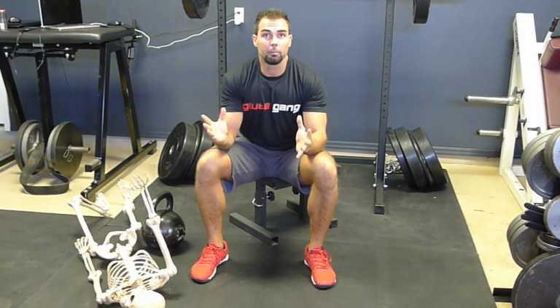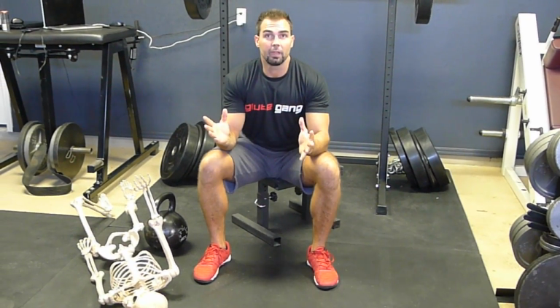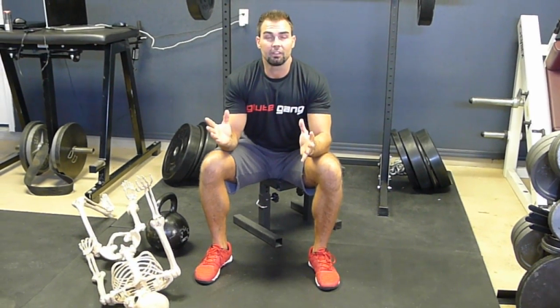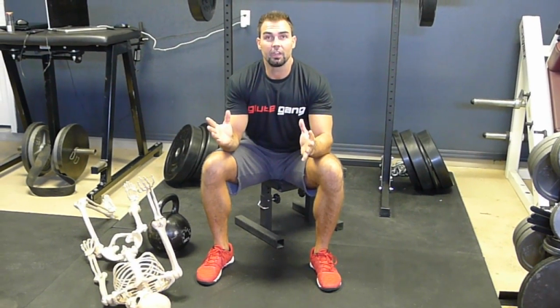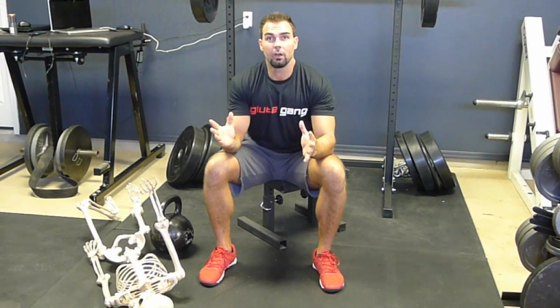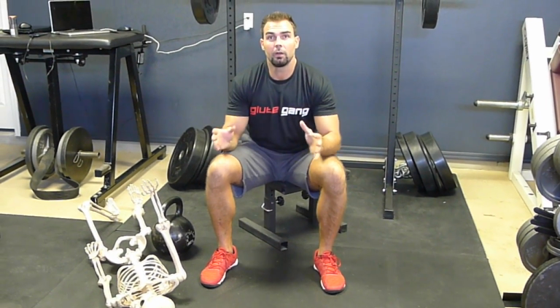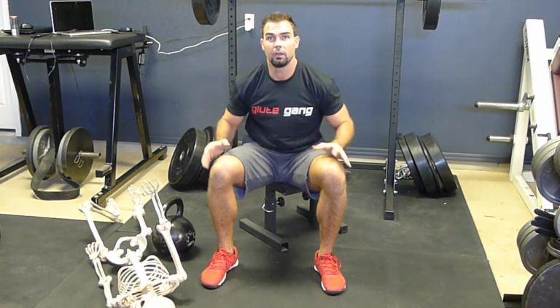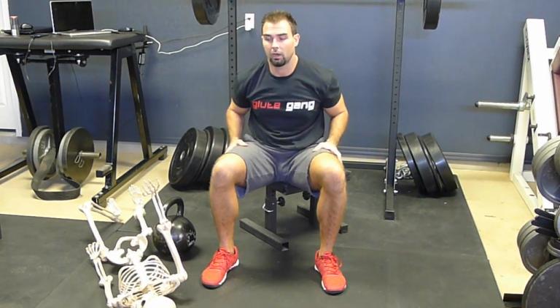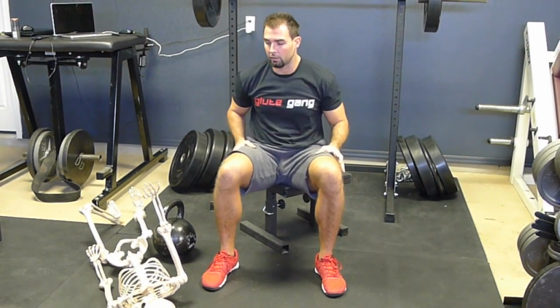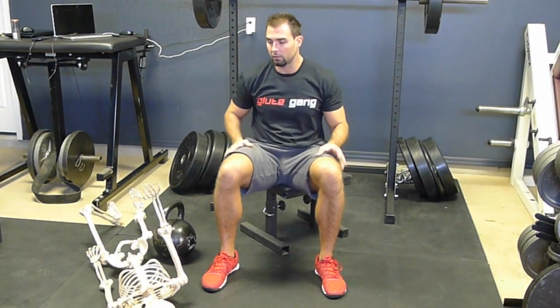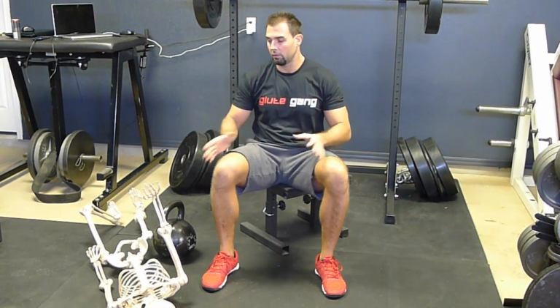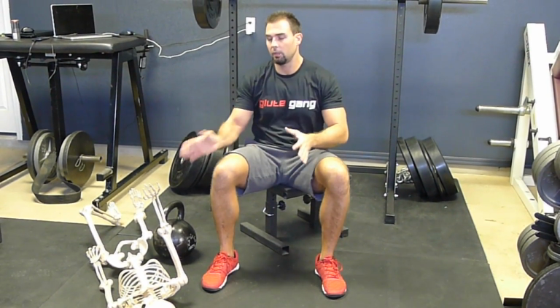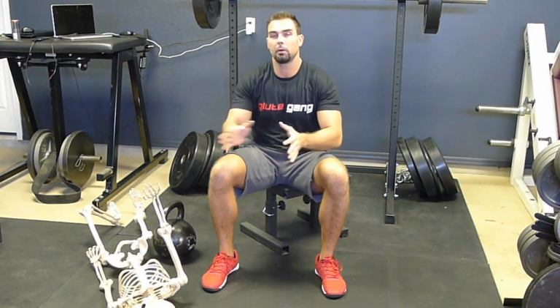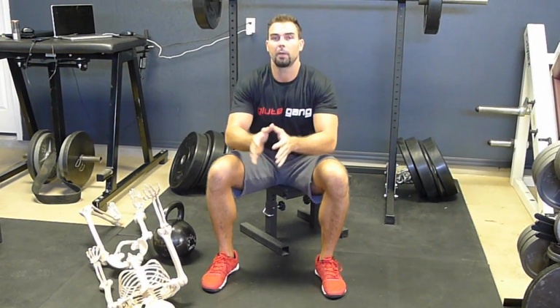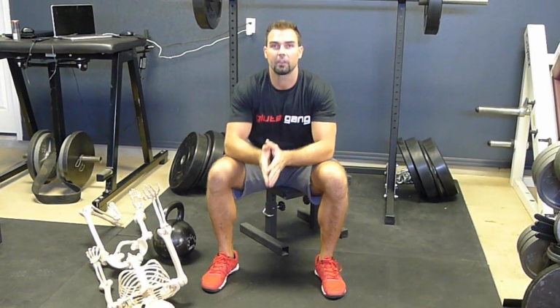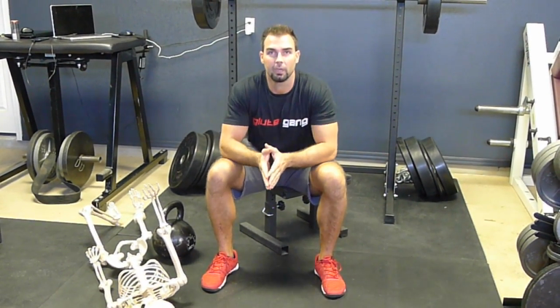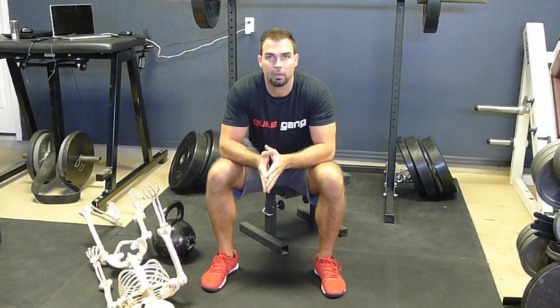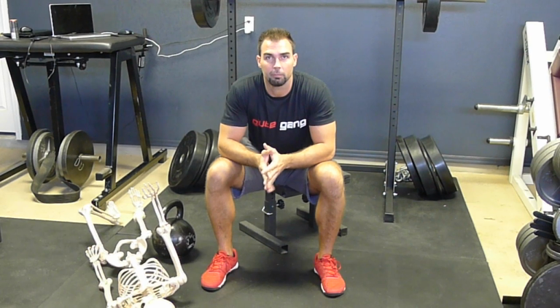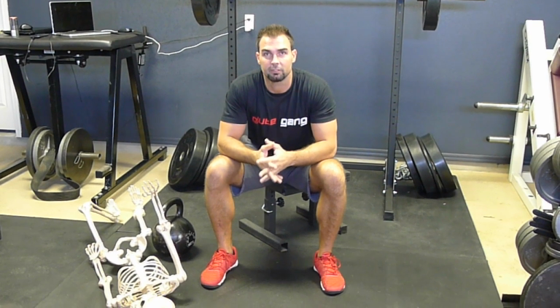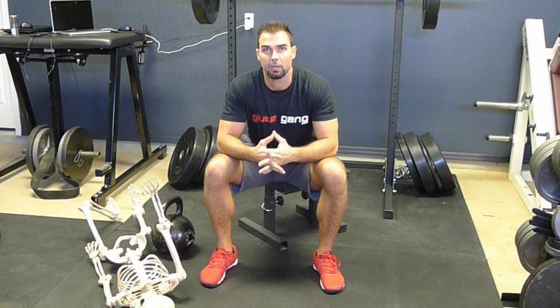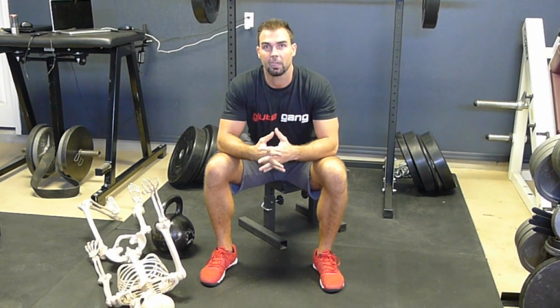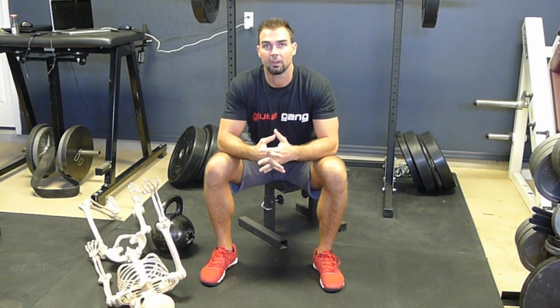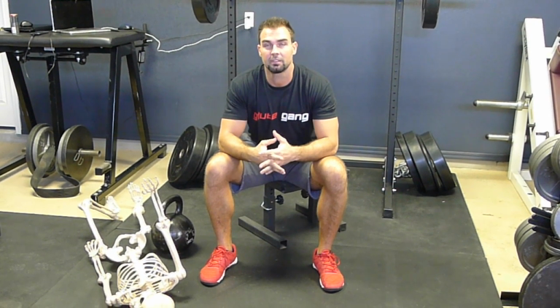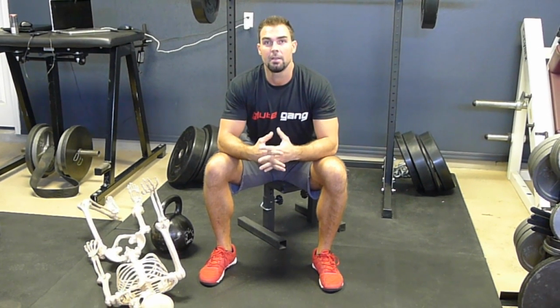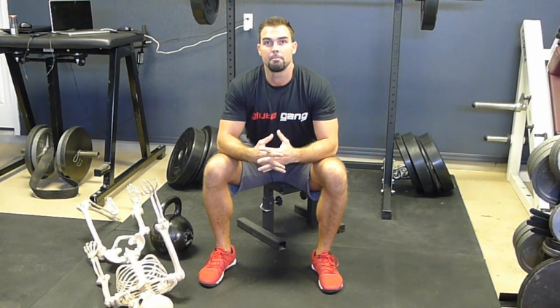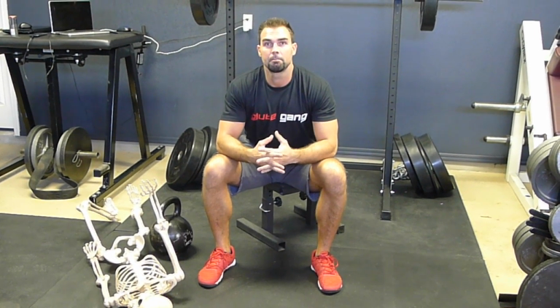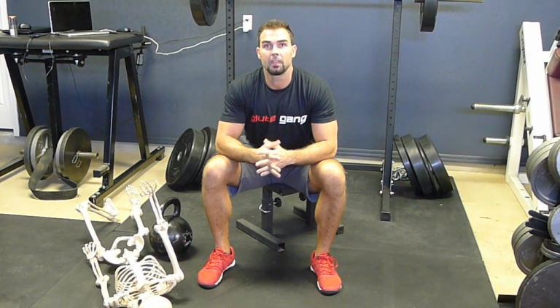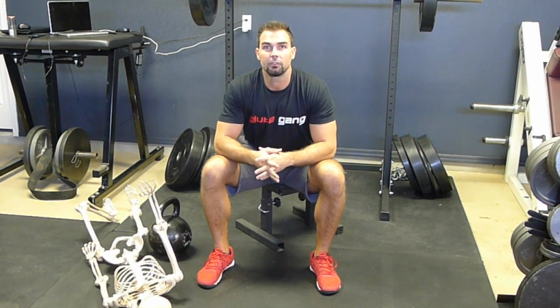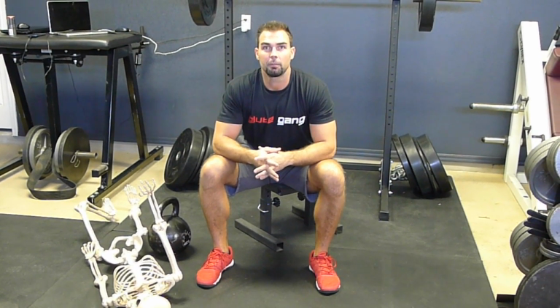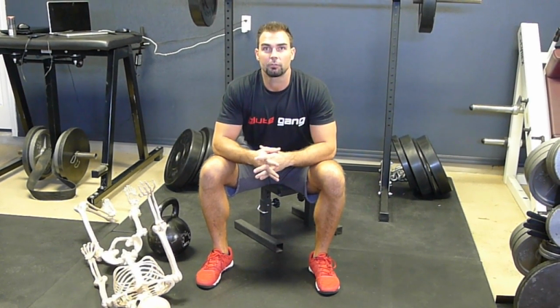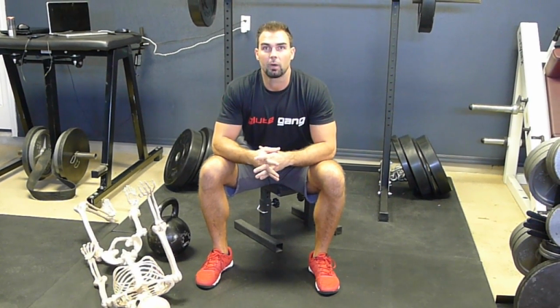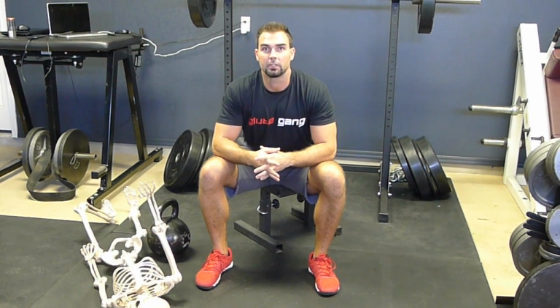I hope you liked the video on lumbopelvic hip complex biomechanics. Thank you very much for watching.